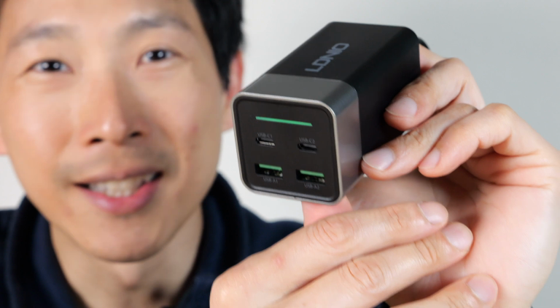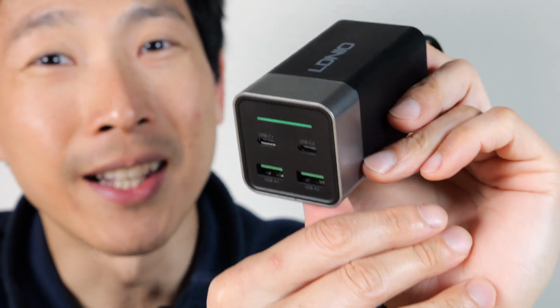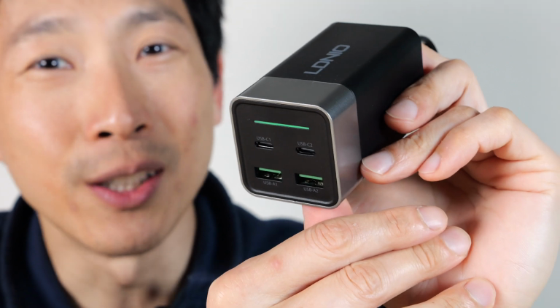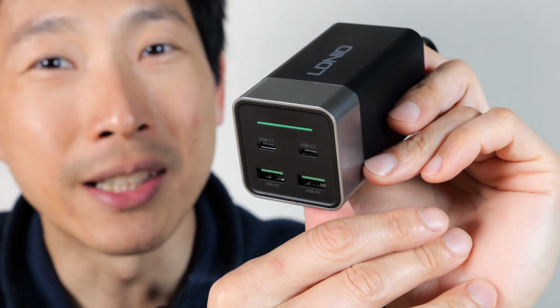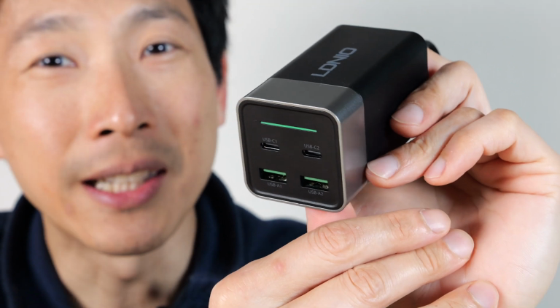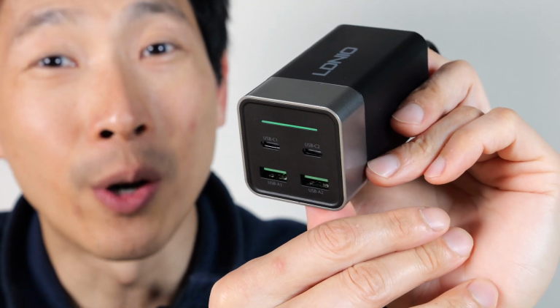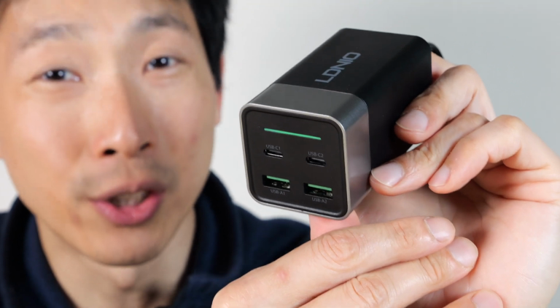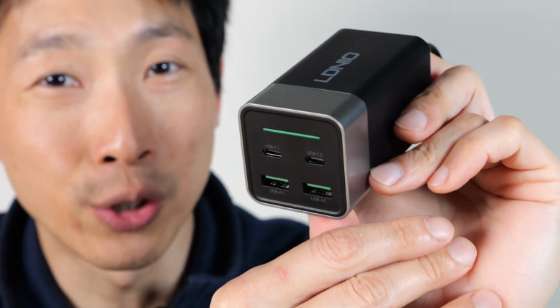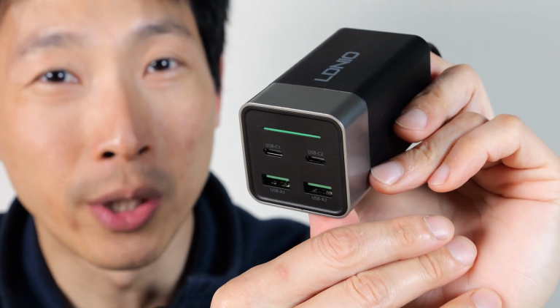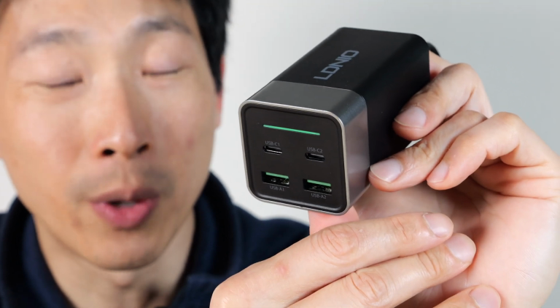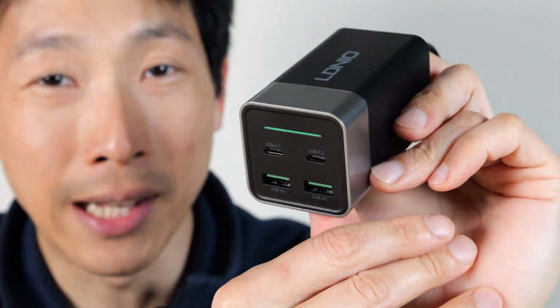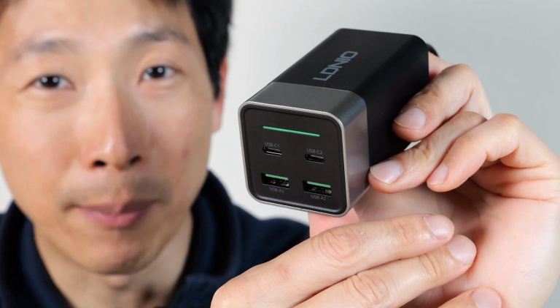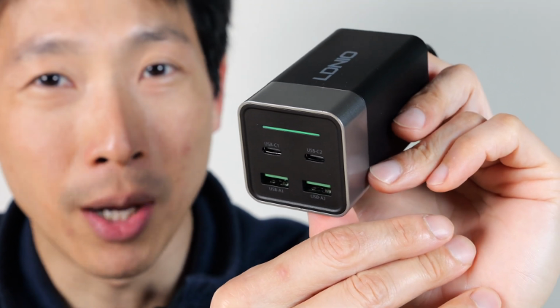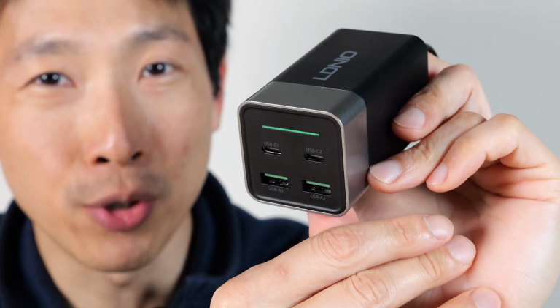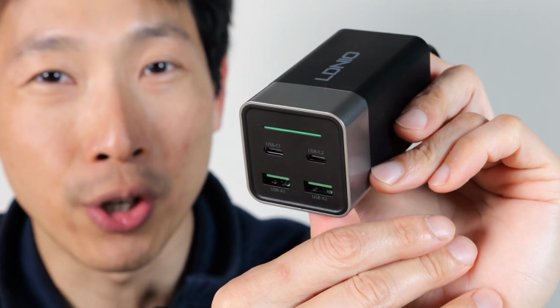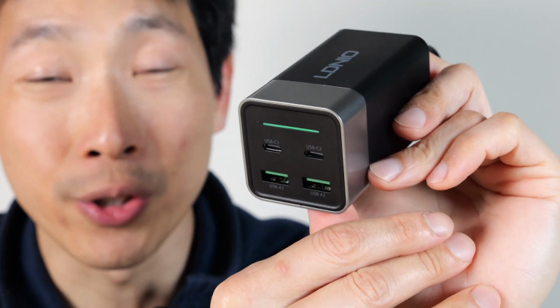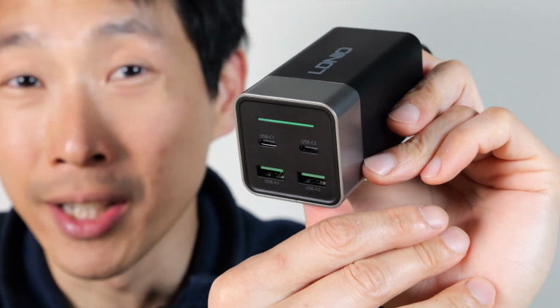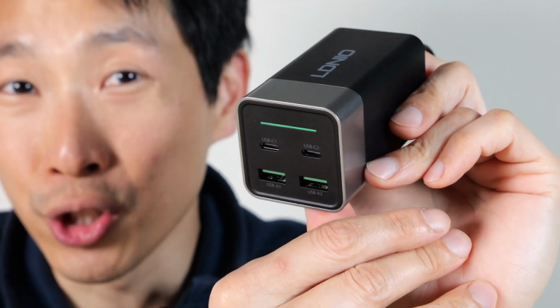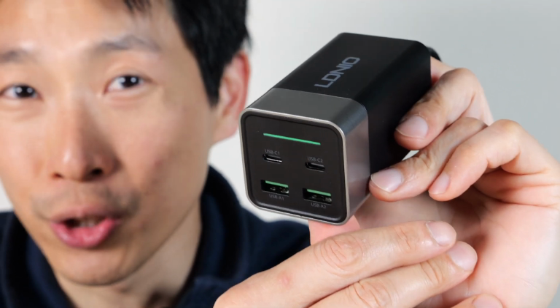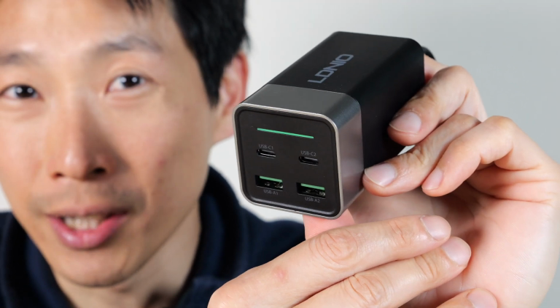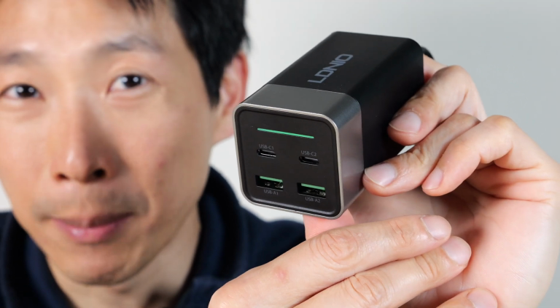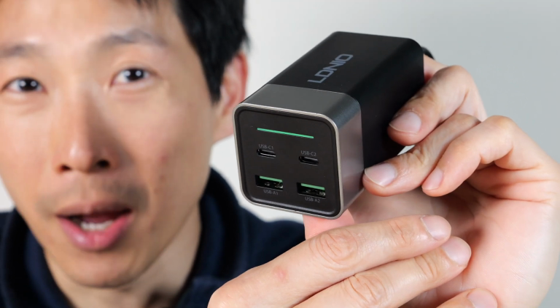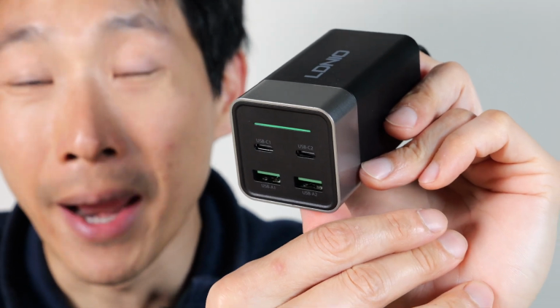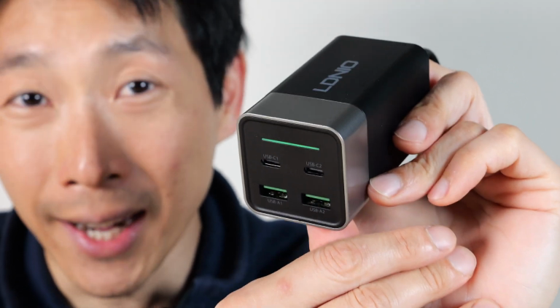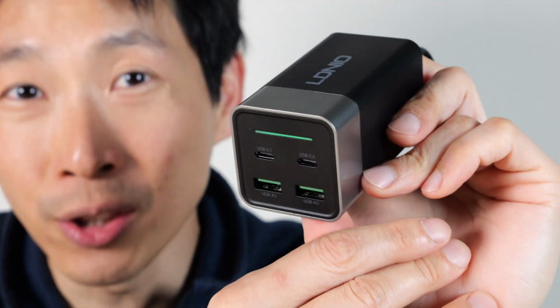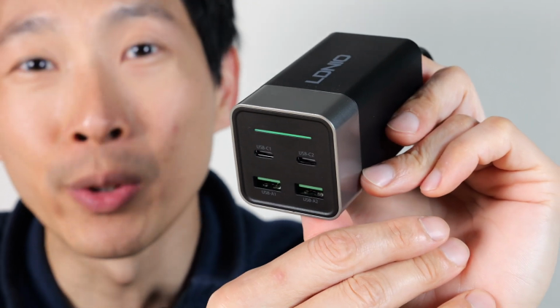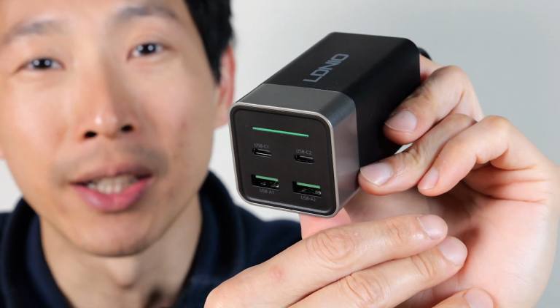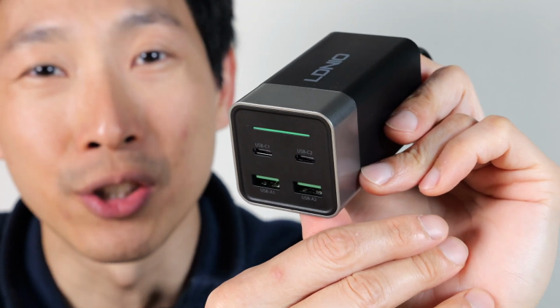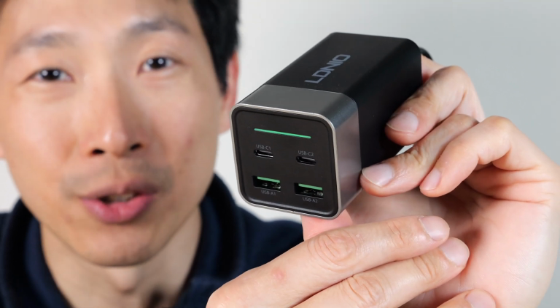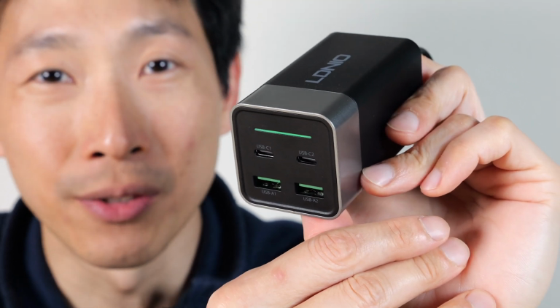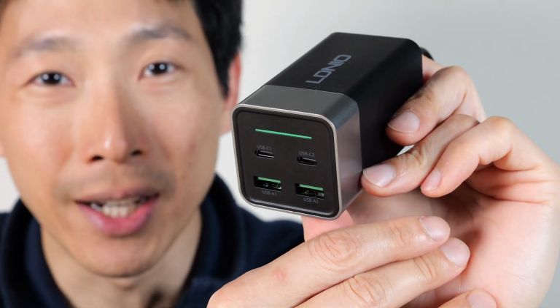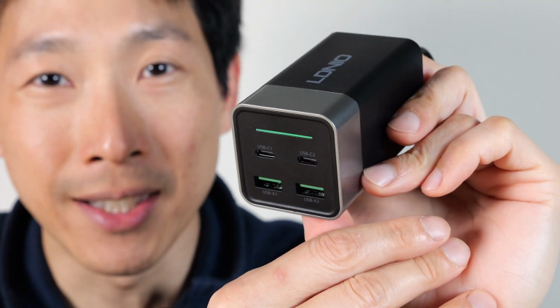This is the LD Neo 120 watt laptop charger. It can charge a laptop and three additional devices.